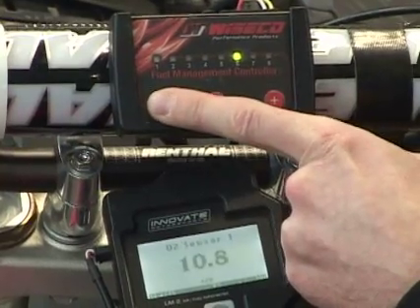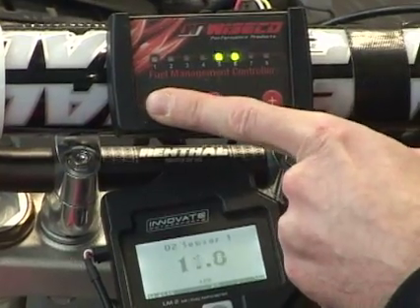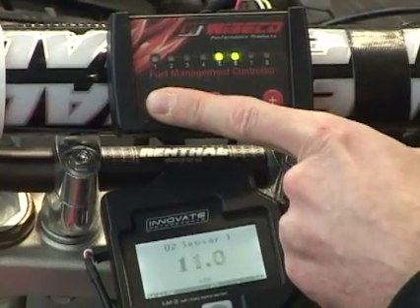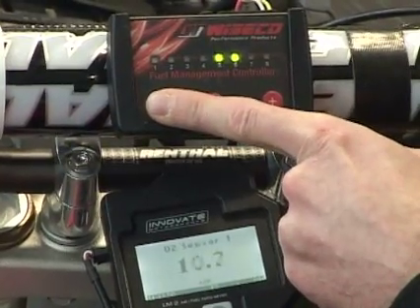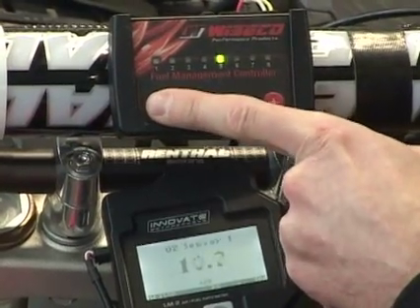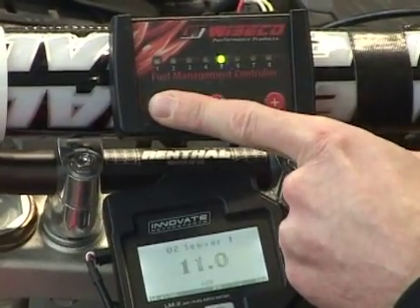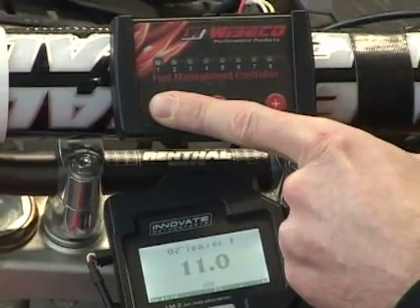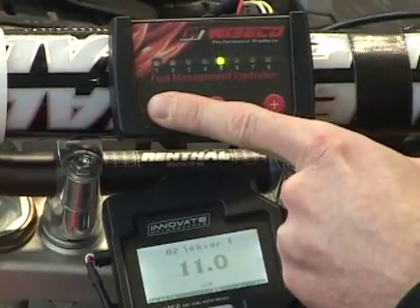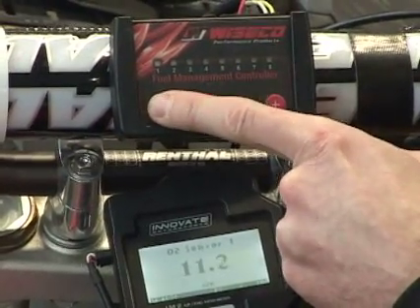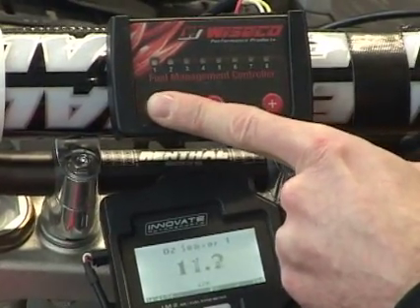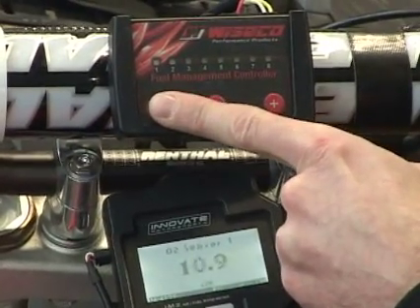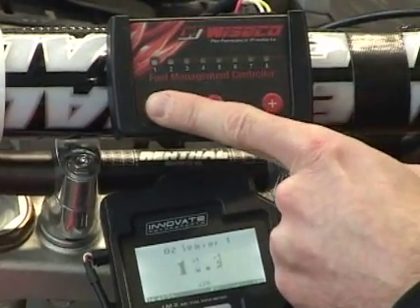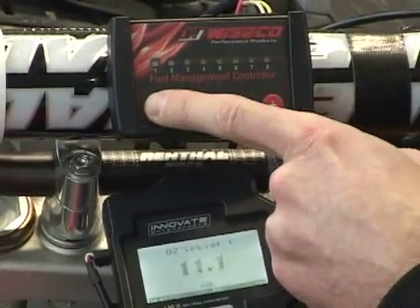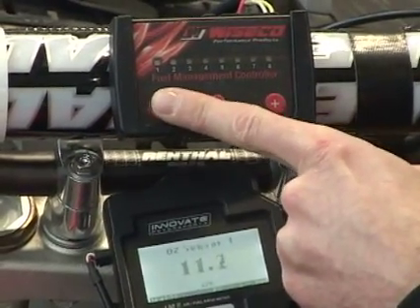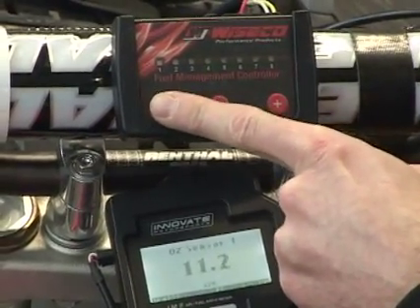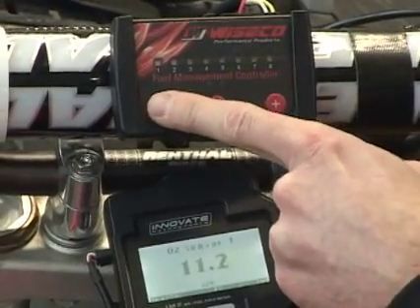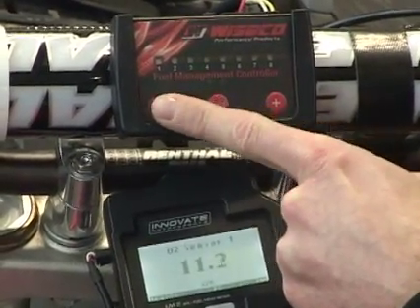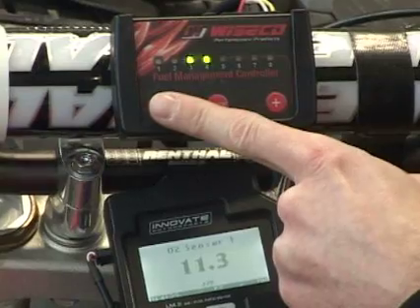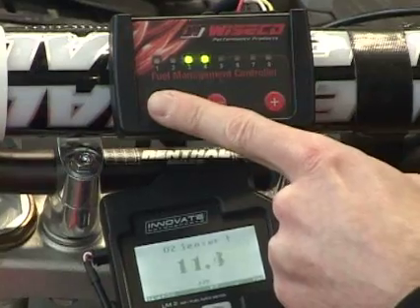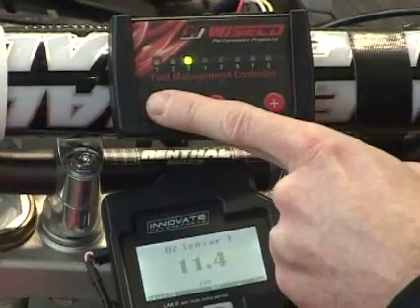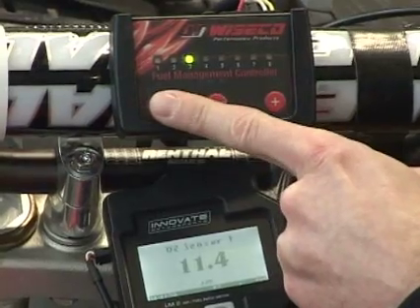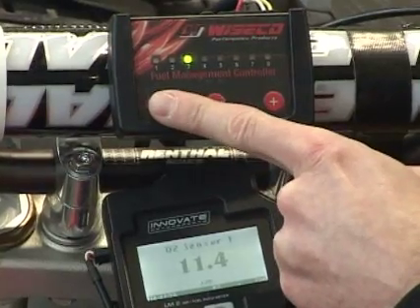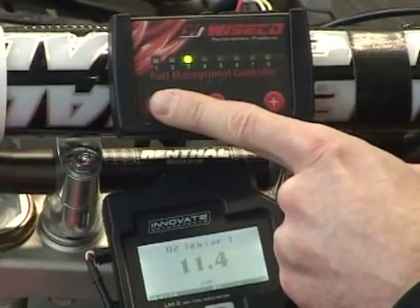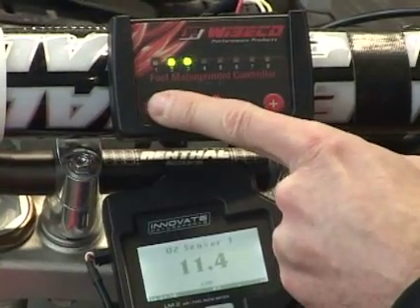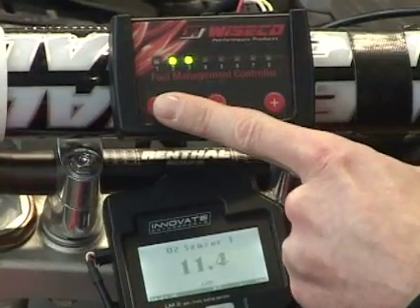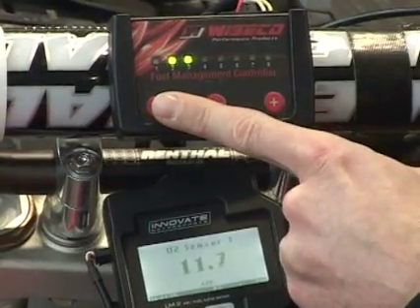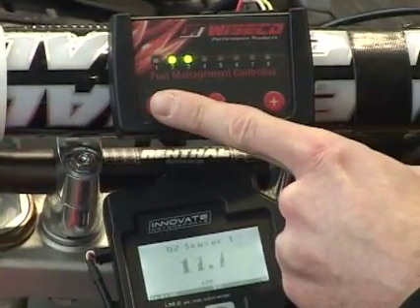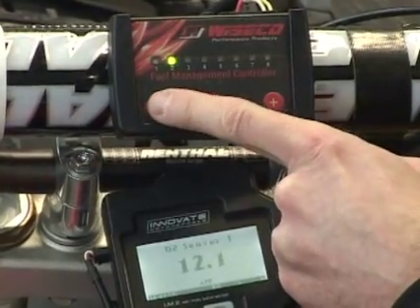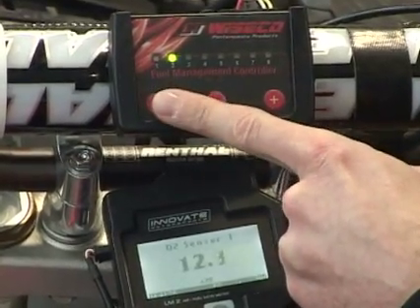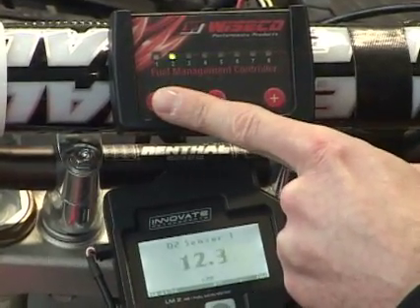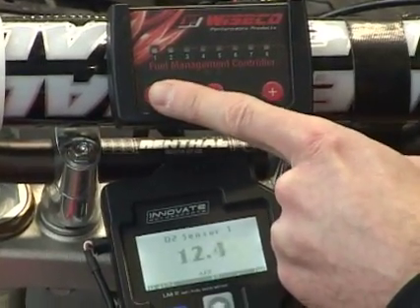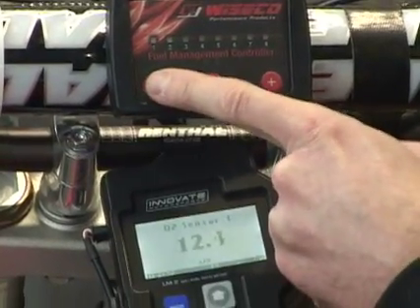Now, as I'm going back towards the left, or reducing the fuel, you'll see the AFR numbers start to rise, or lean out.